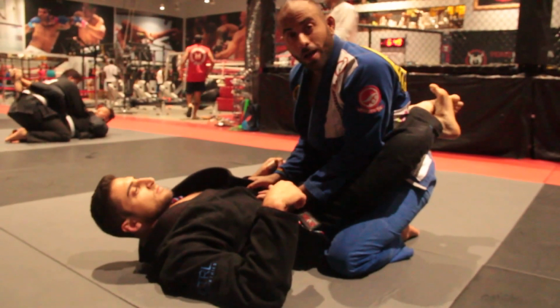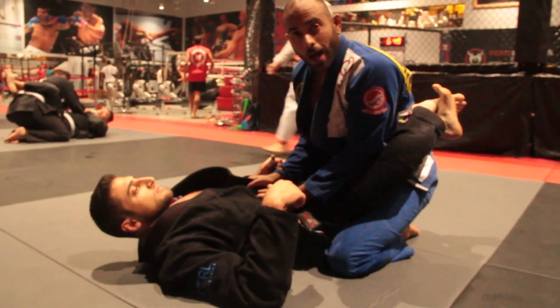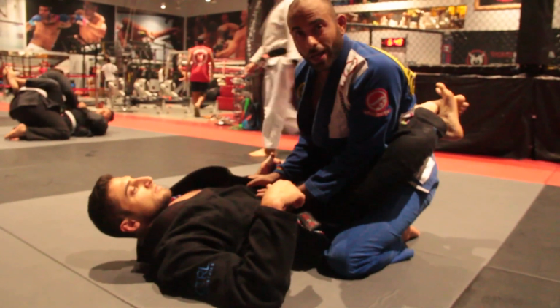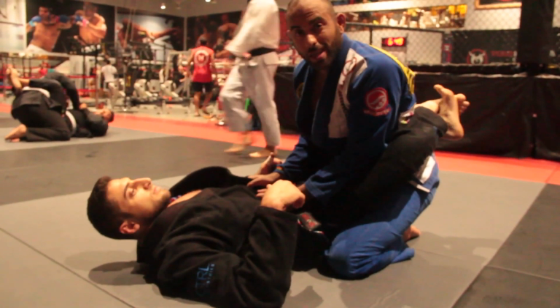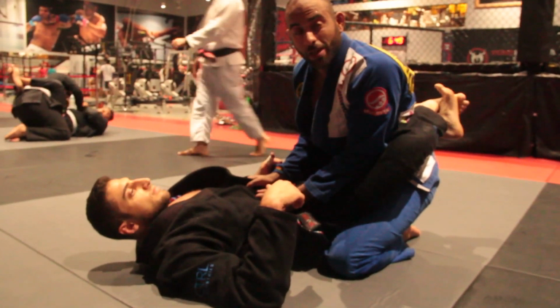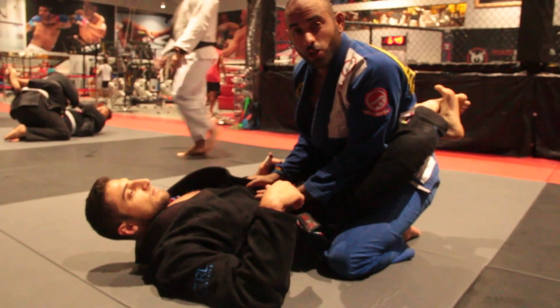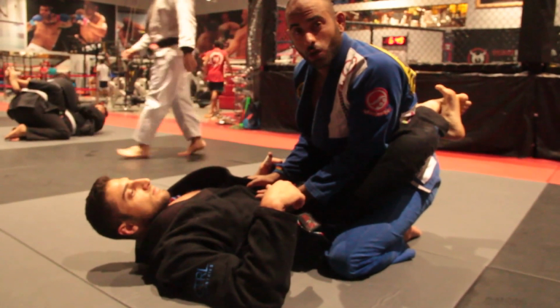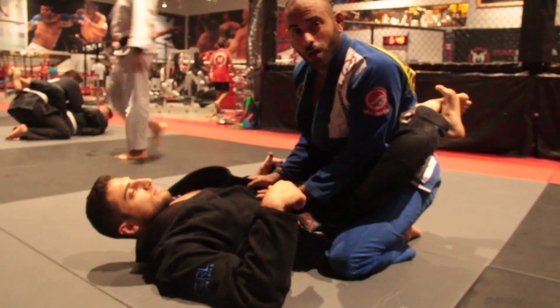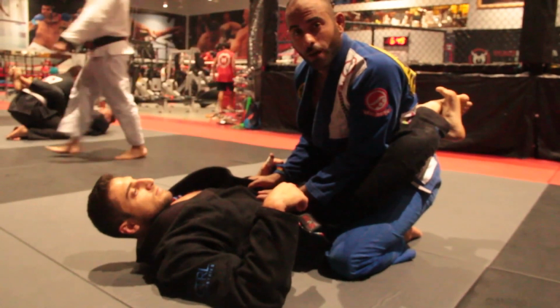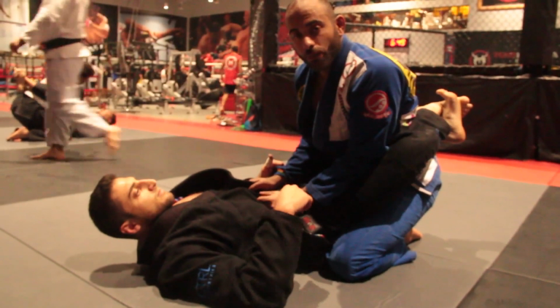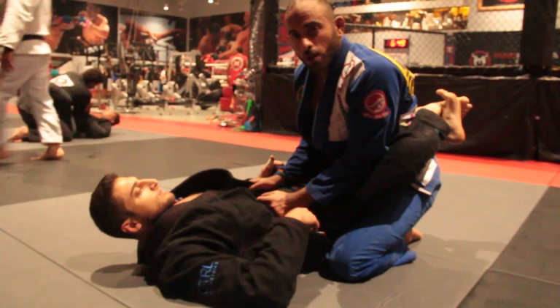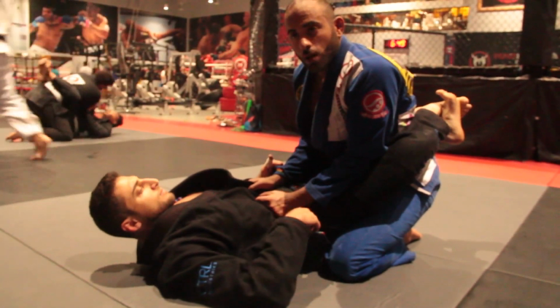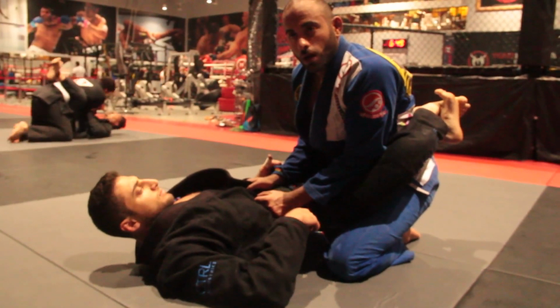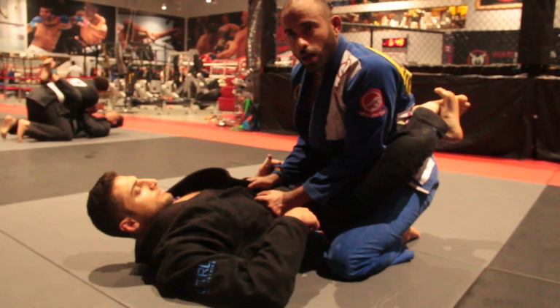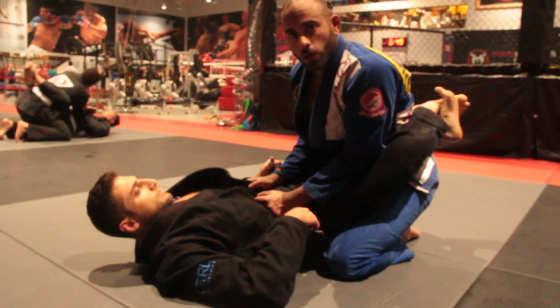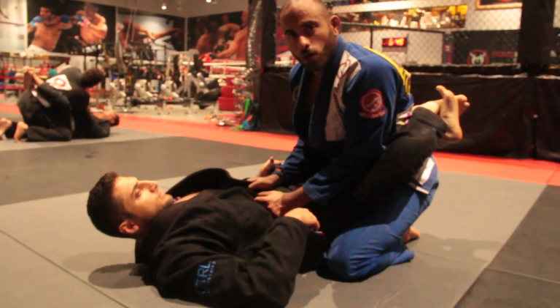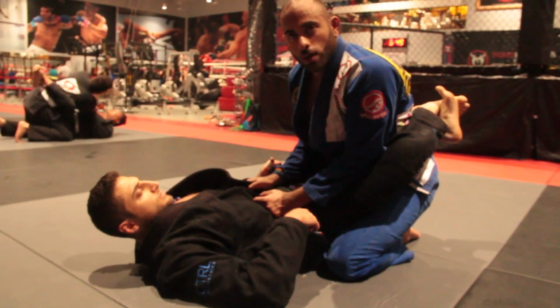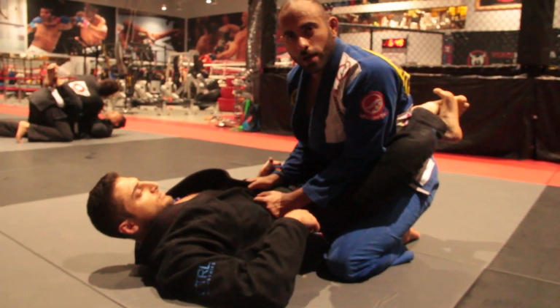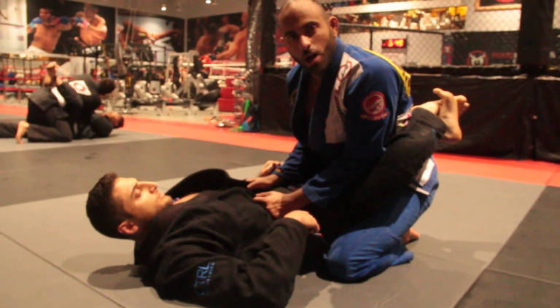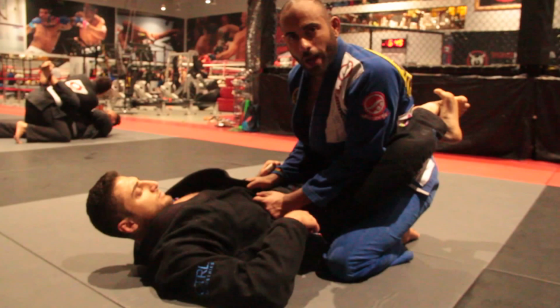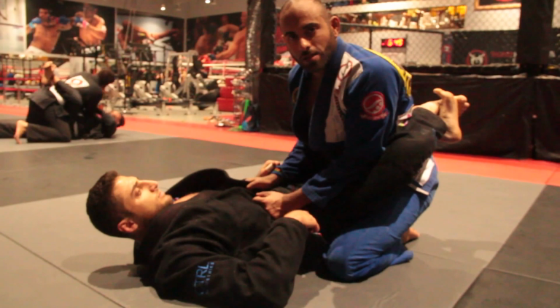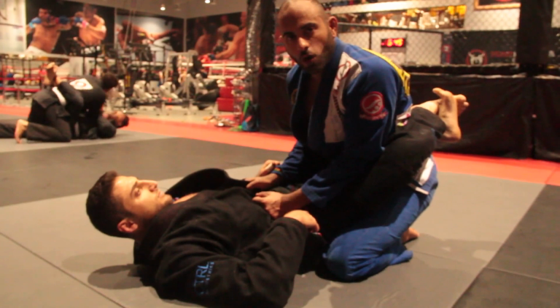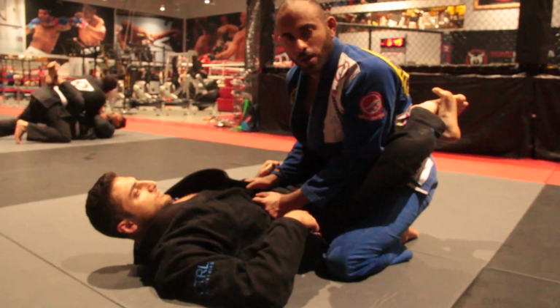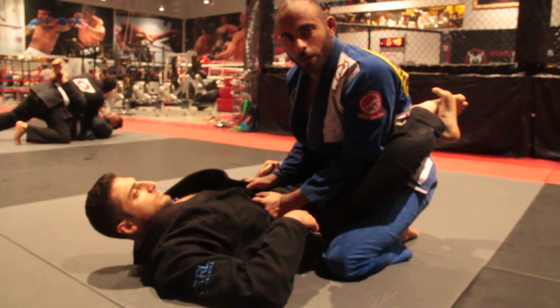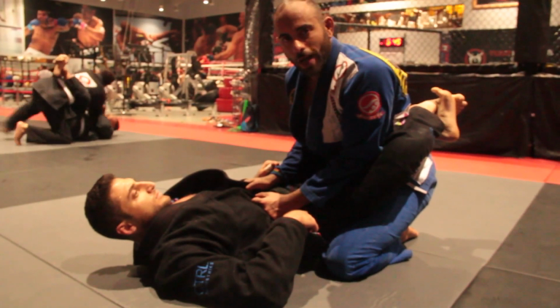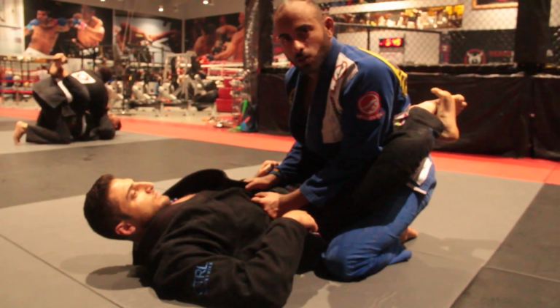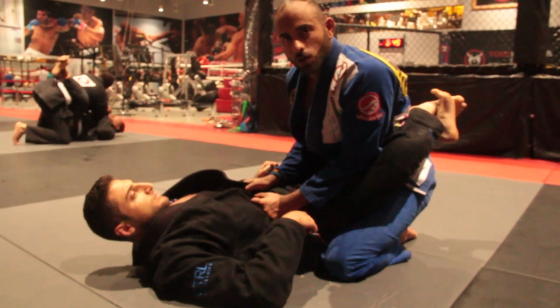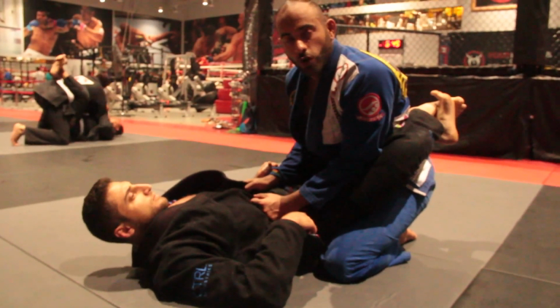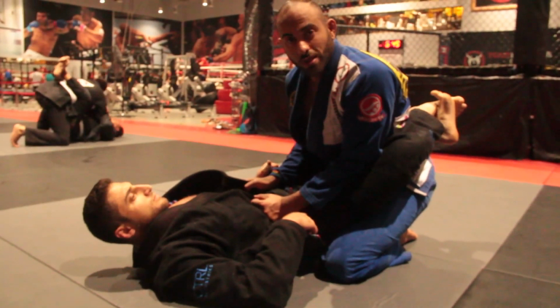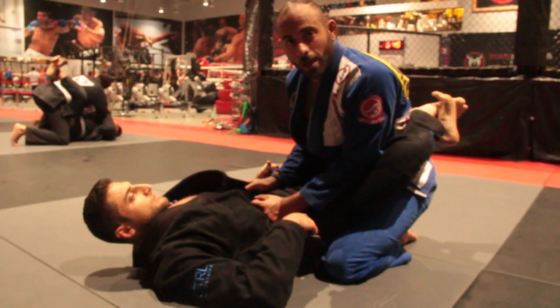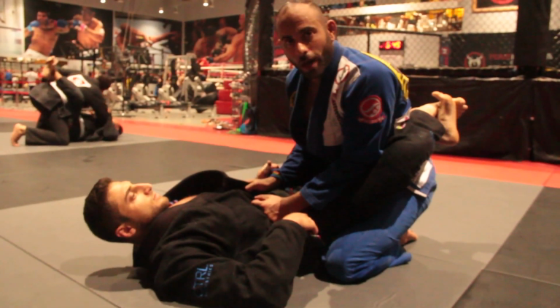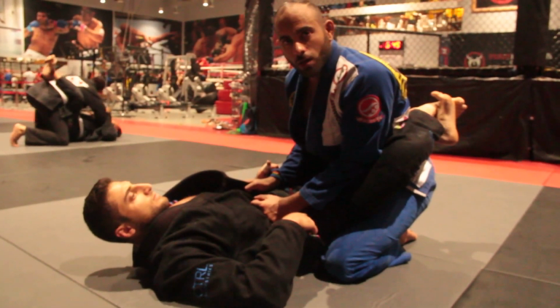Hi guys, I'm going to show a little guard pass — a closed guard pass using the lapel.